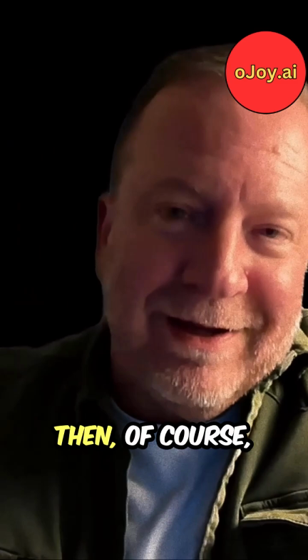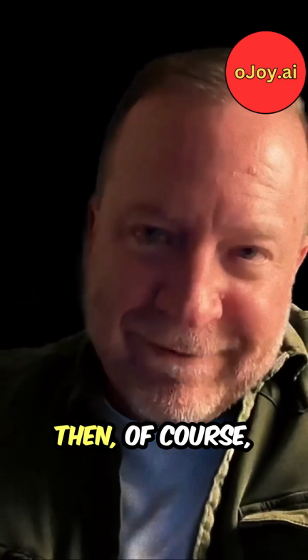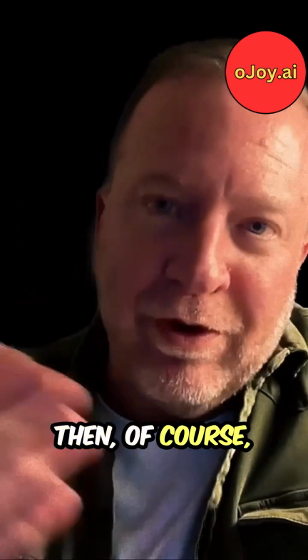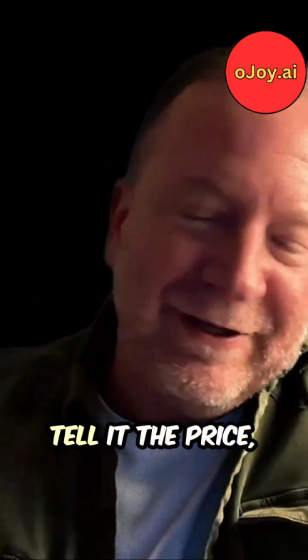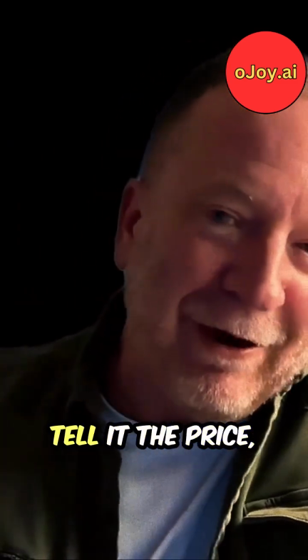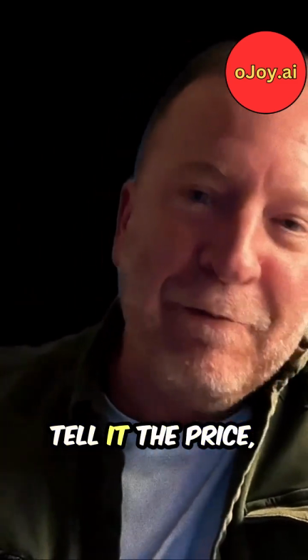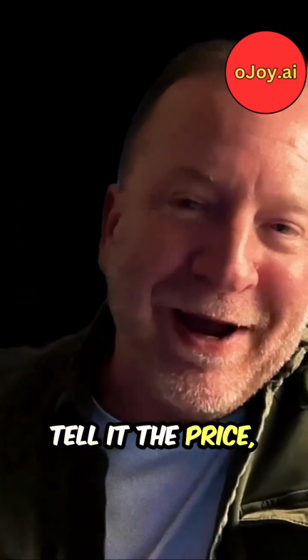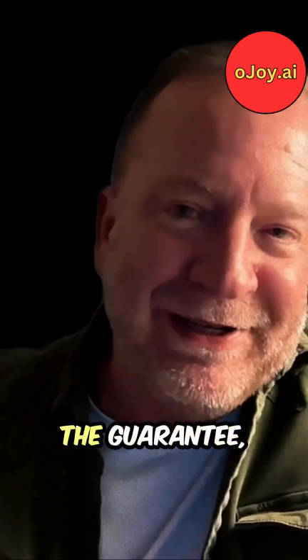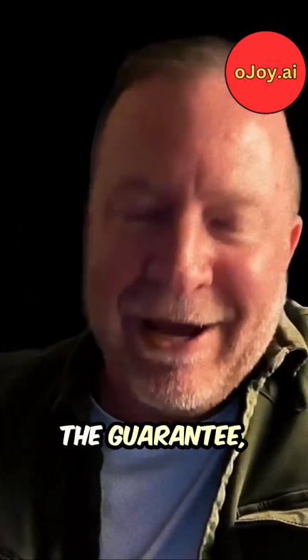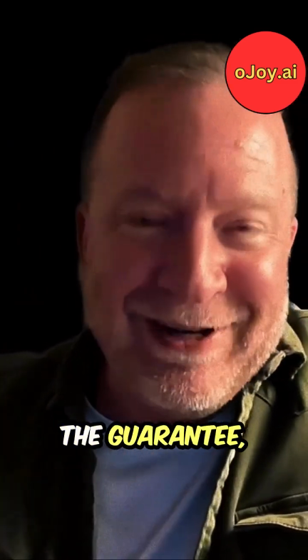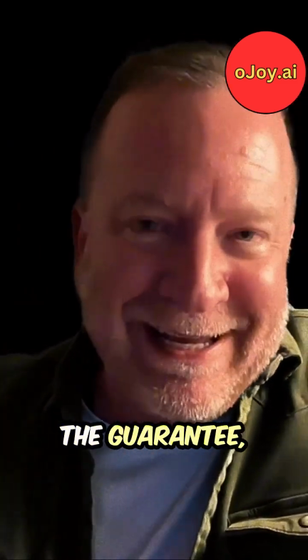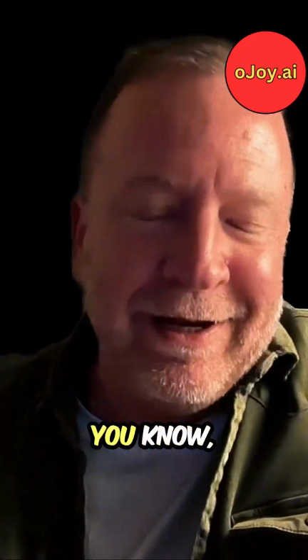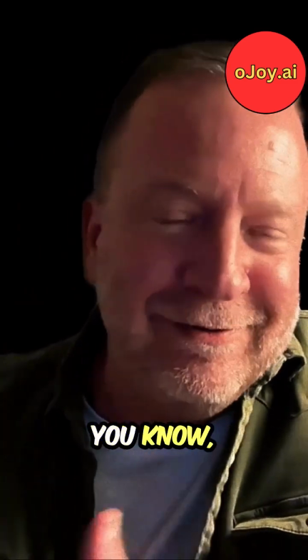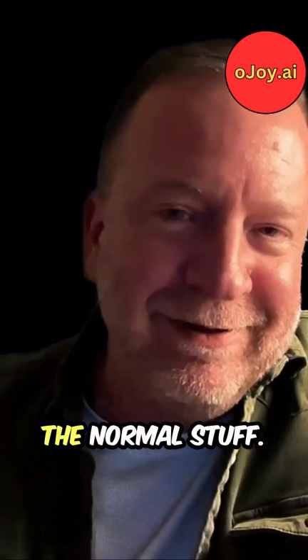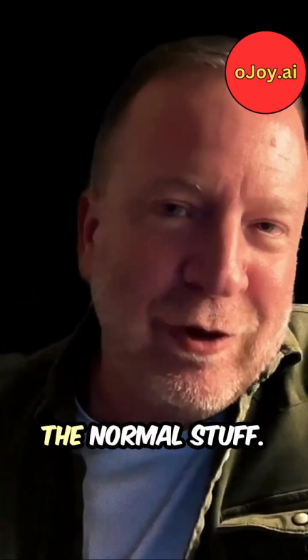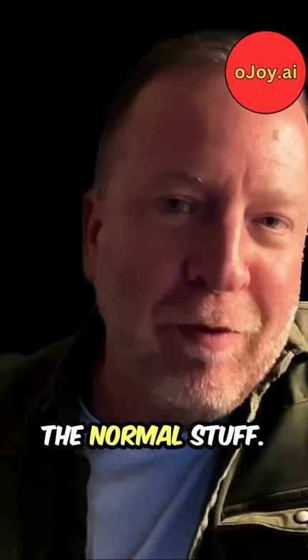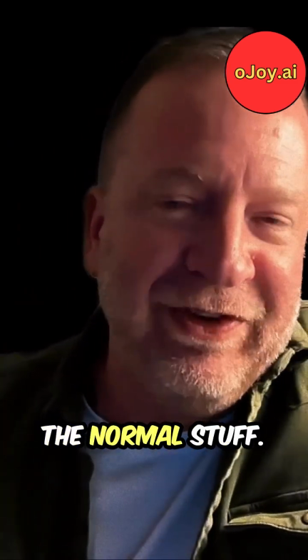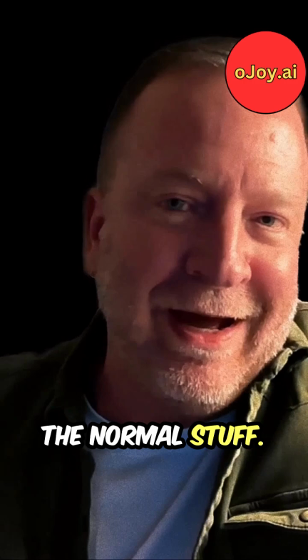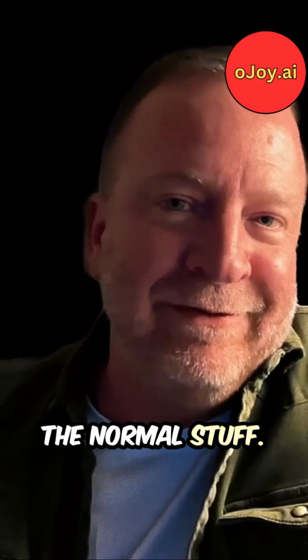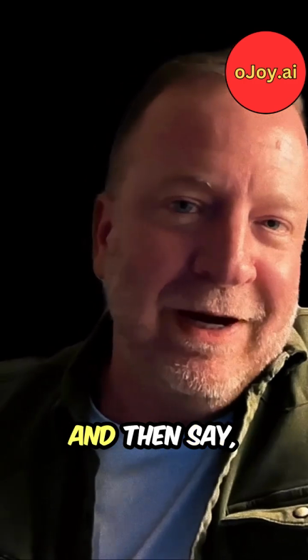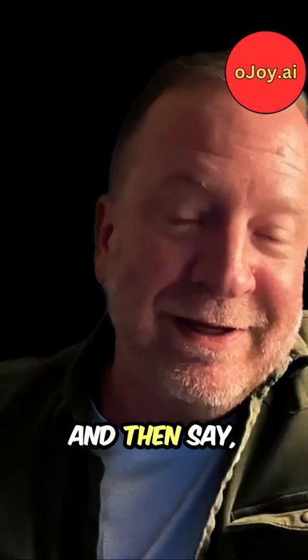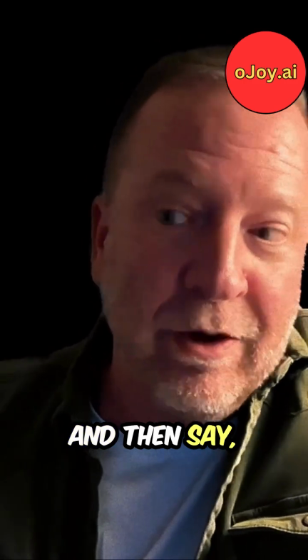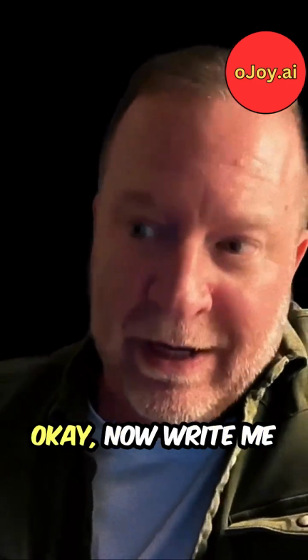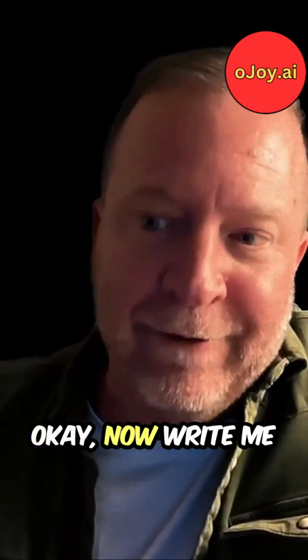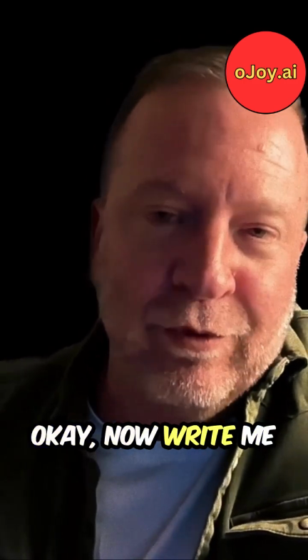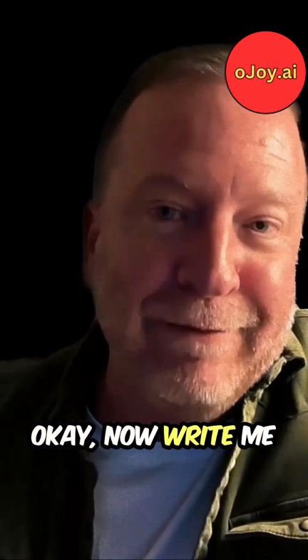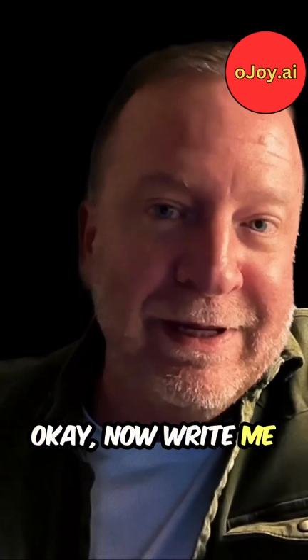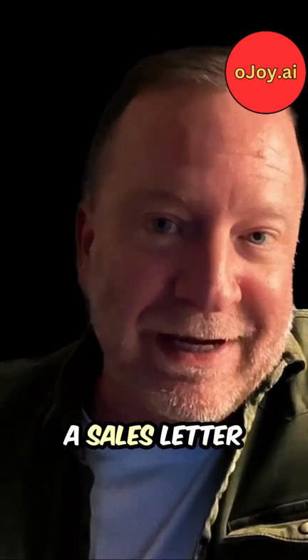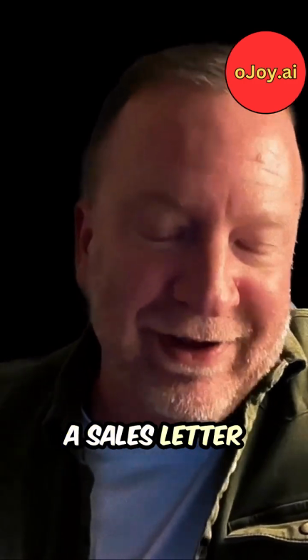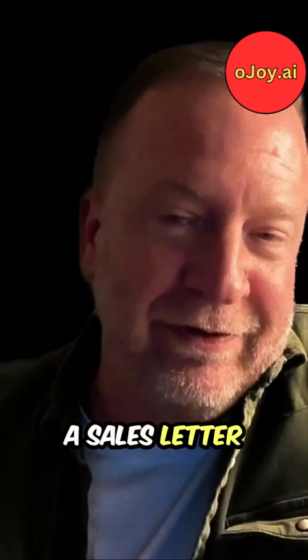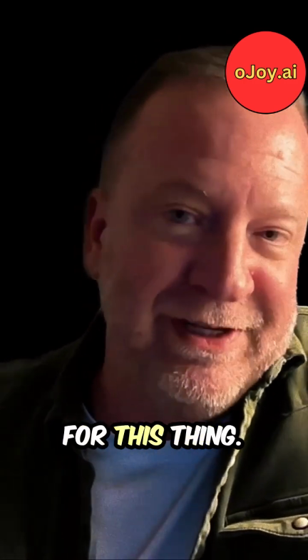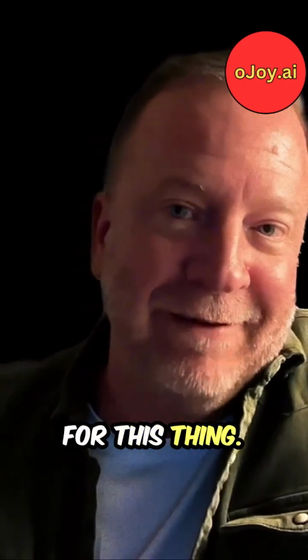Then tell it the price, the guarantee, the normal stuff. And then say, now write me a sales letter for this thing.